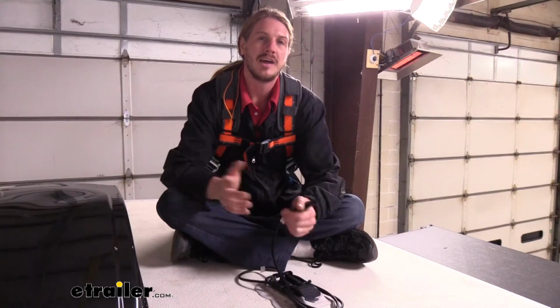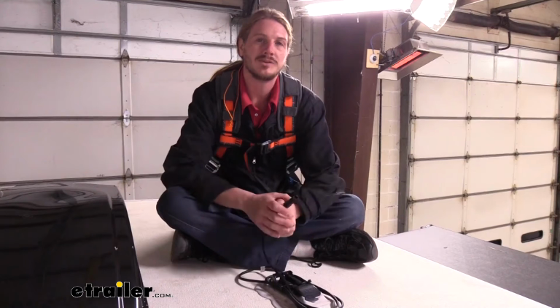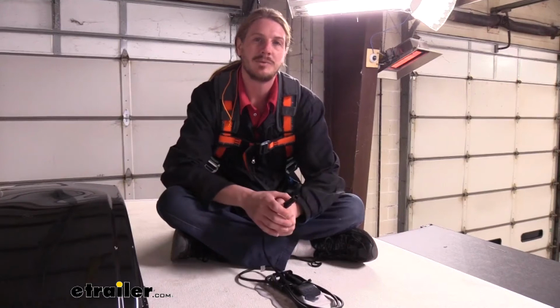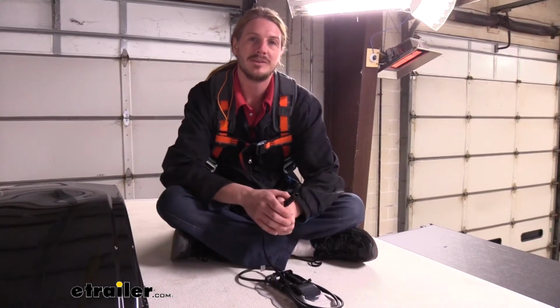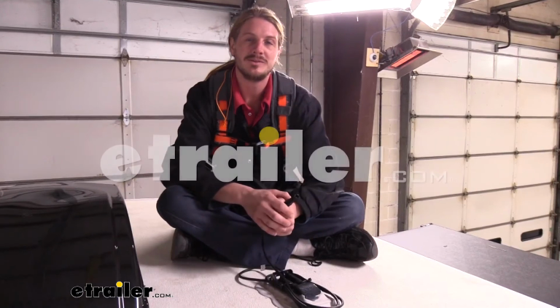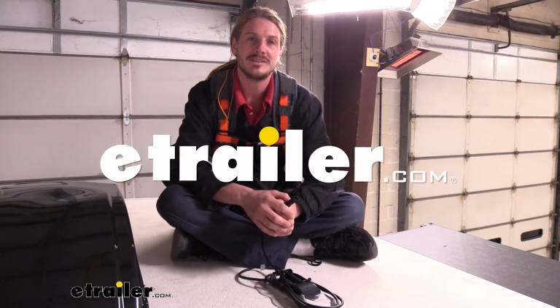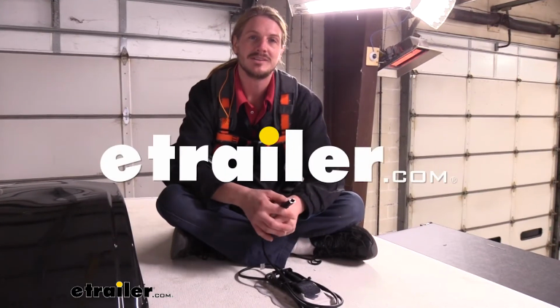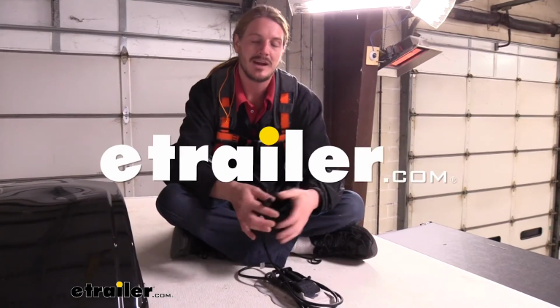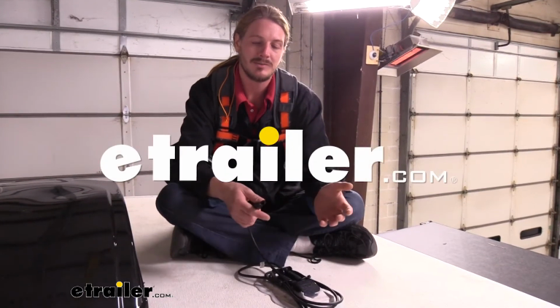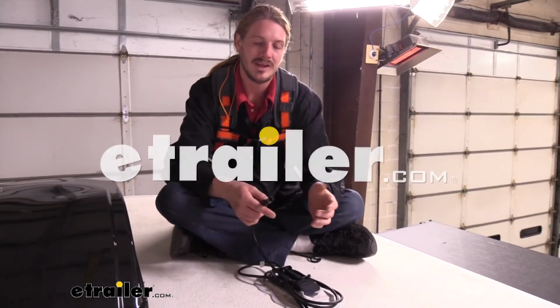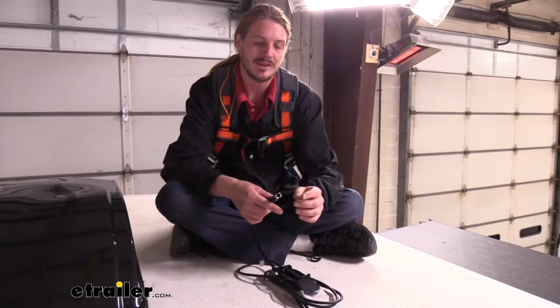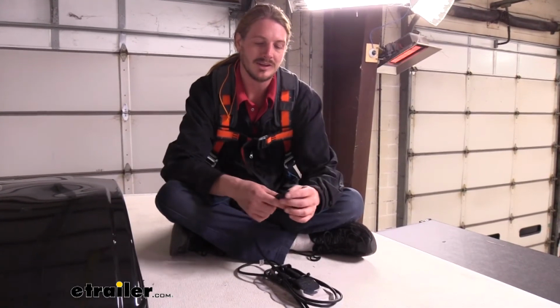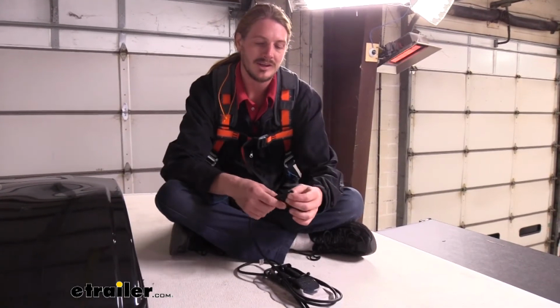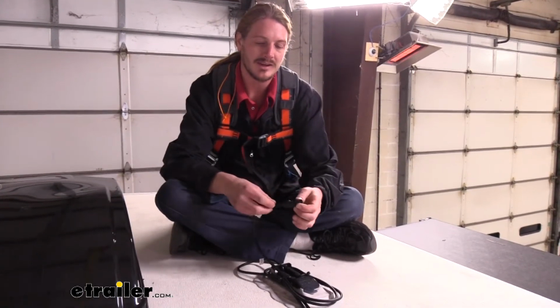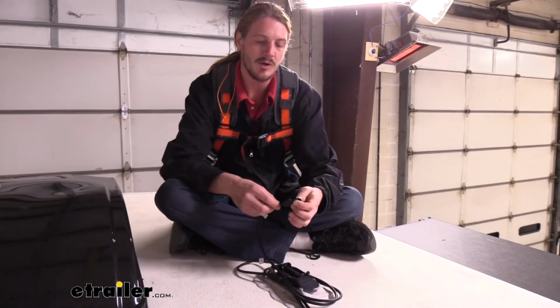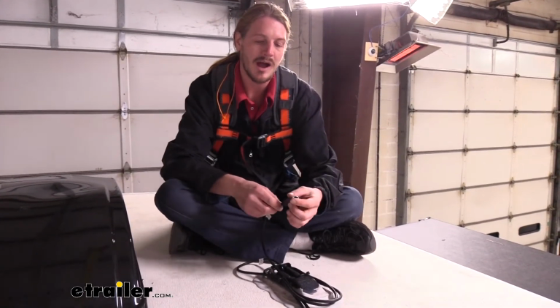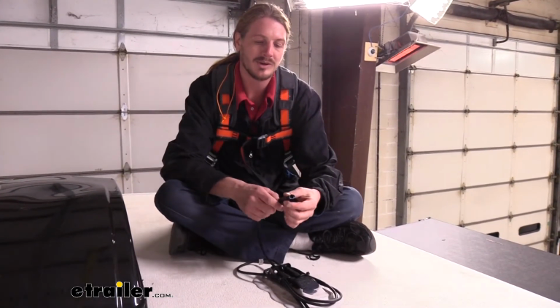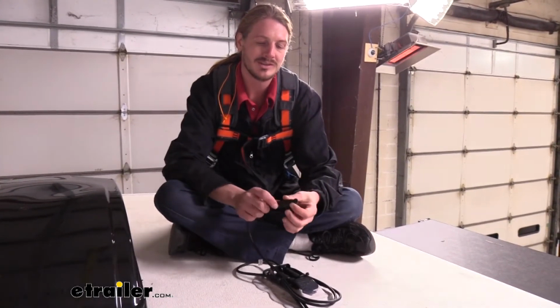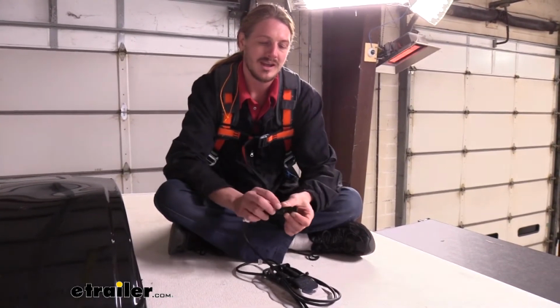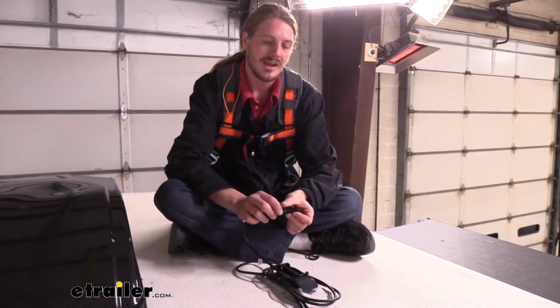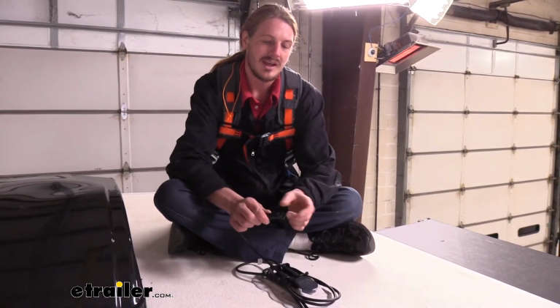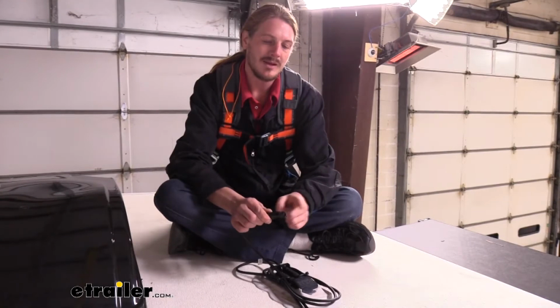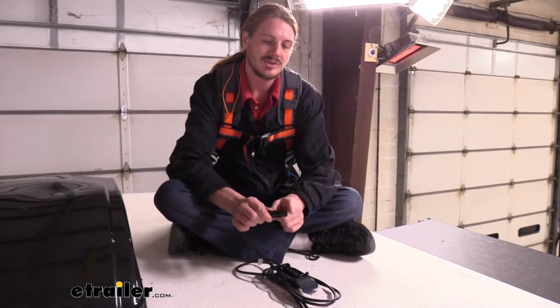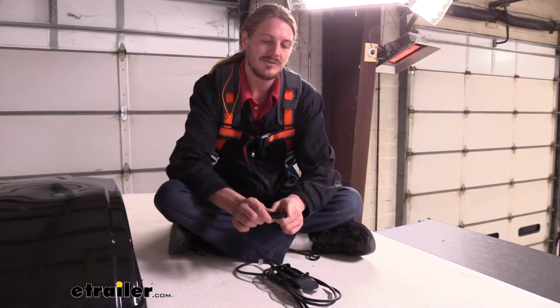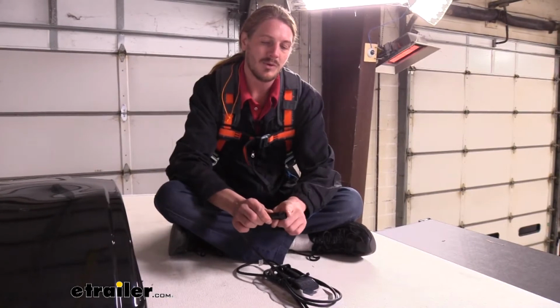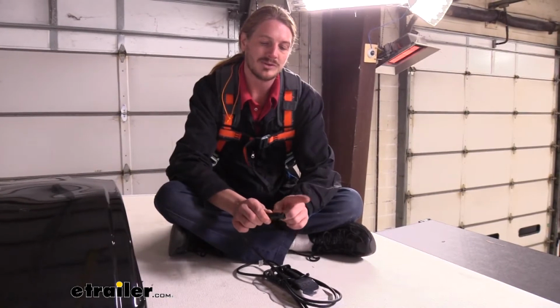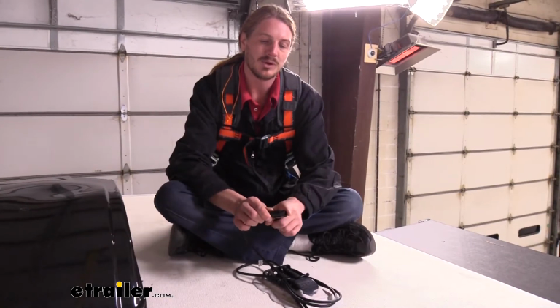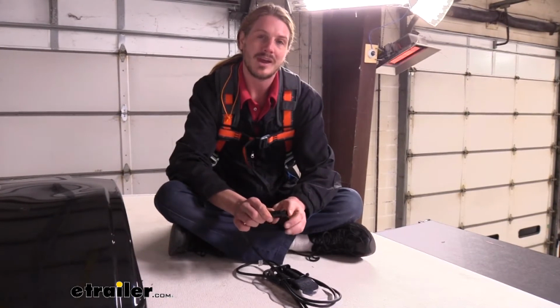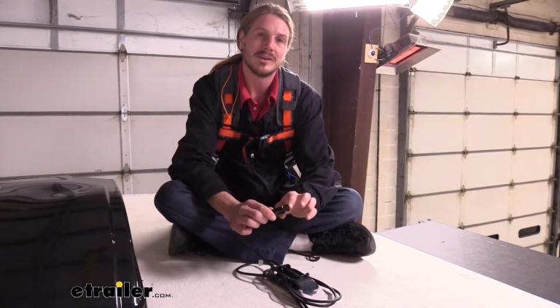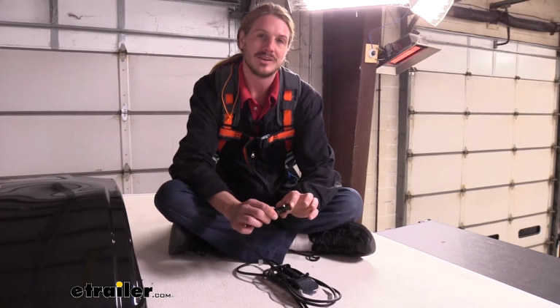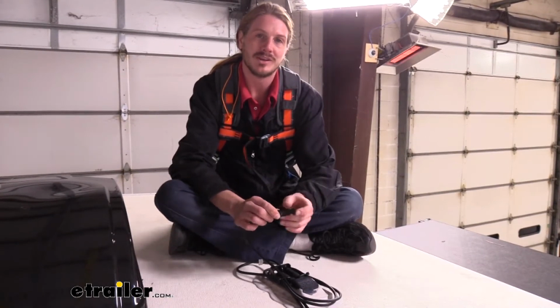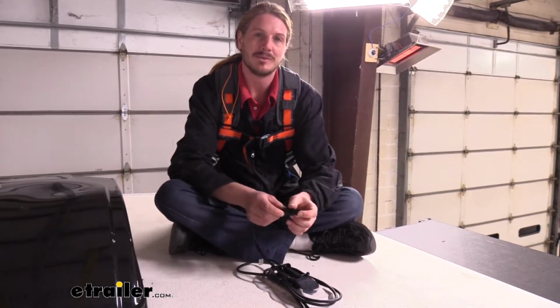Hi there solar panel enthusiasts. Today we're going to be taking a look at Go Power's MC4 solar panel extension cables.